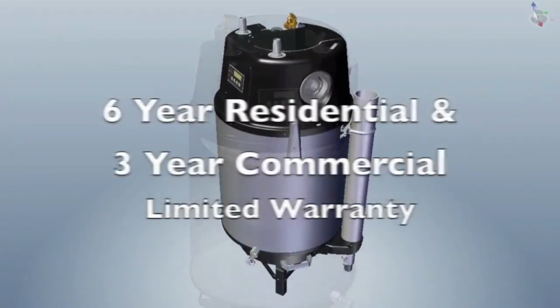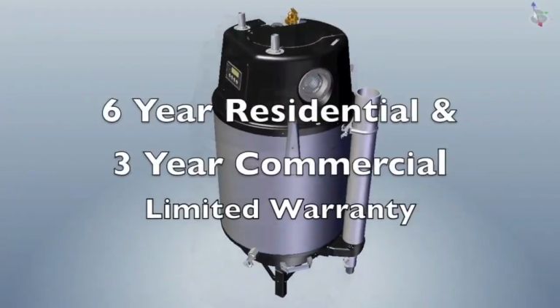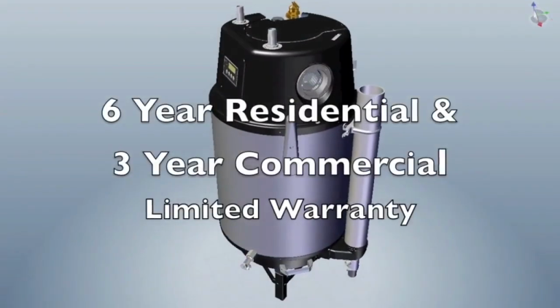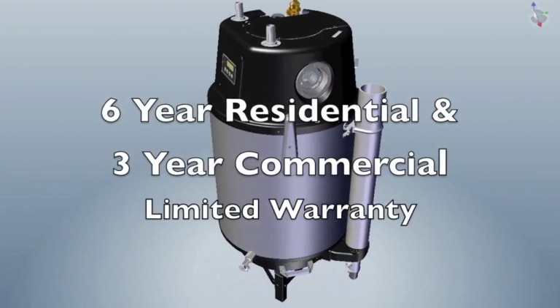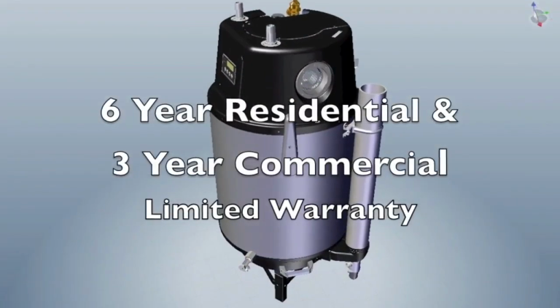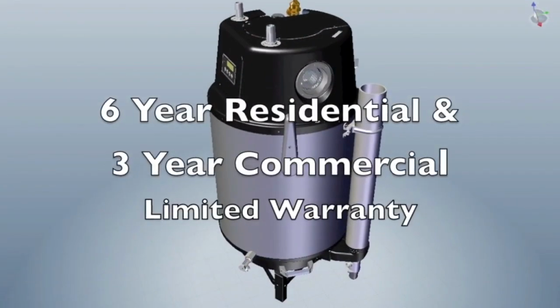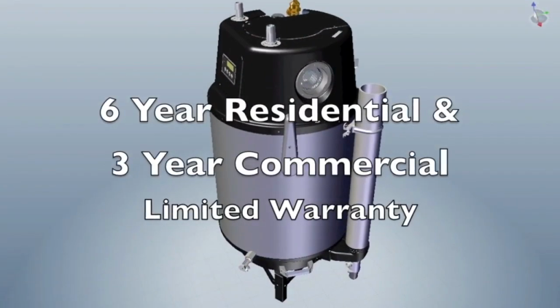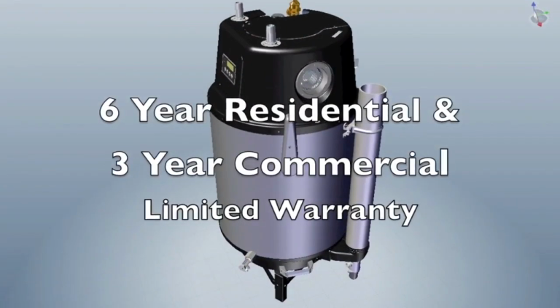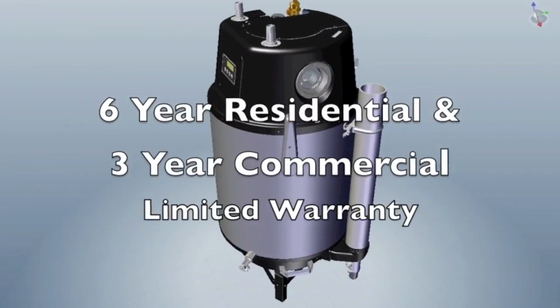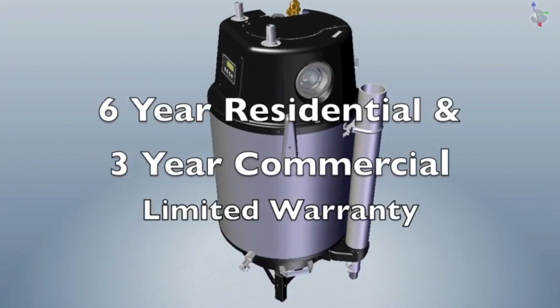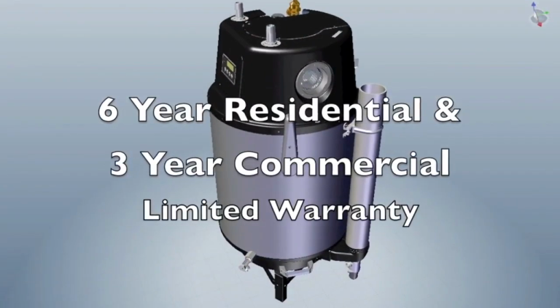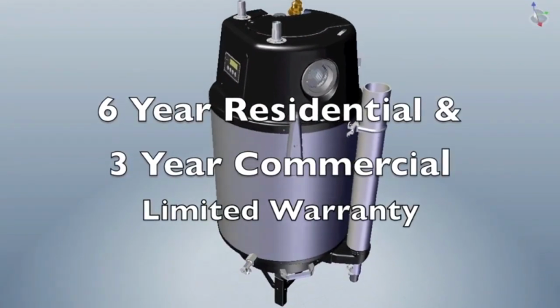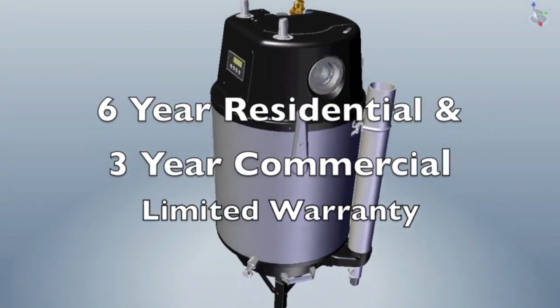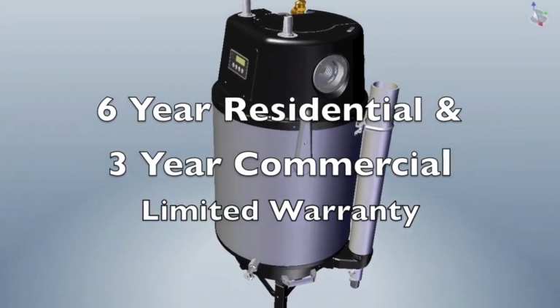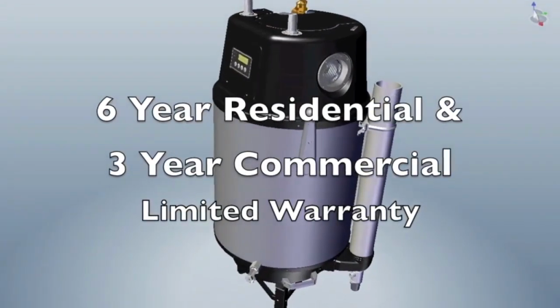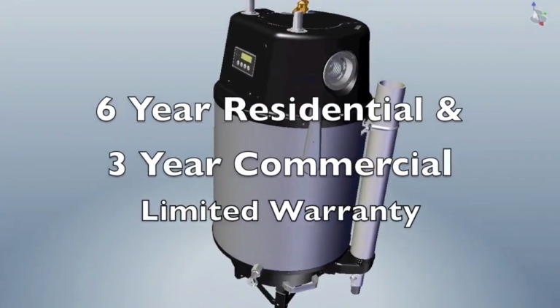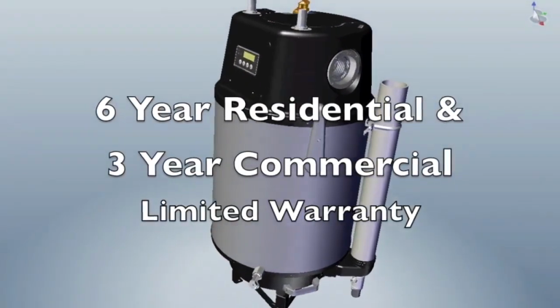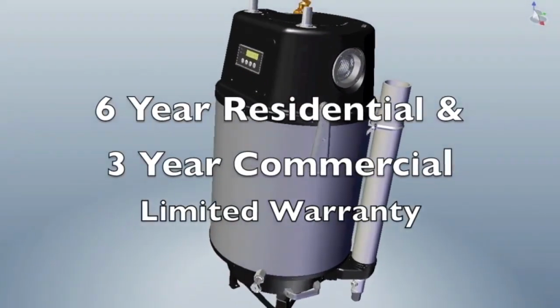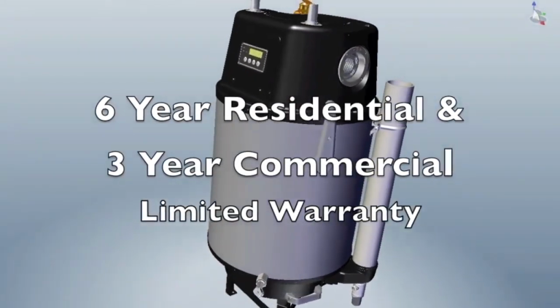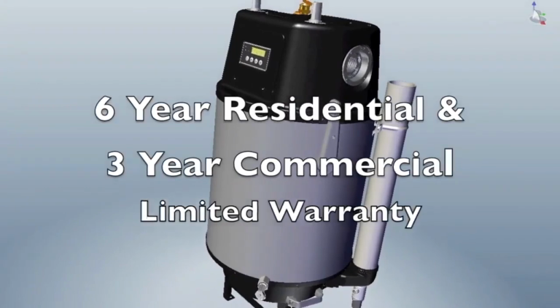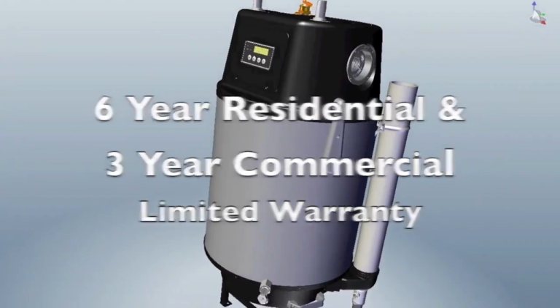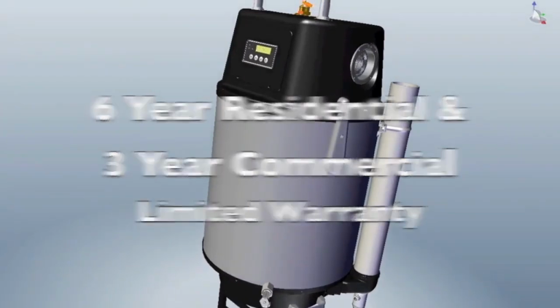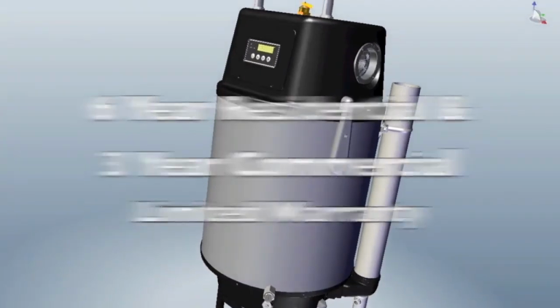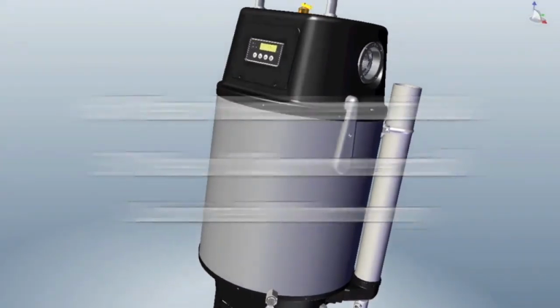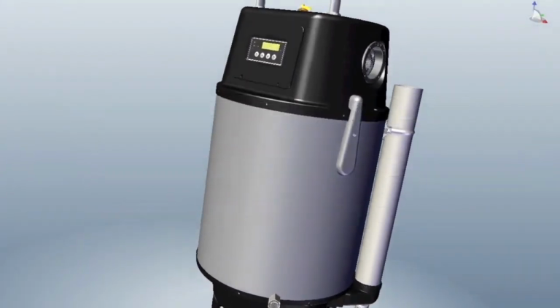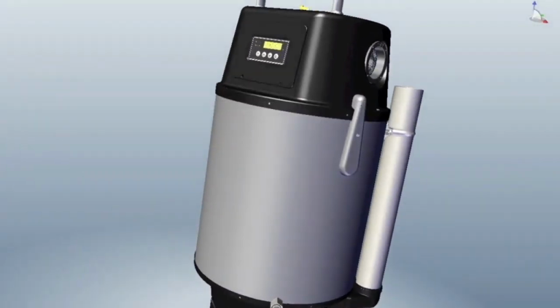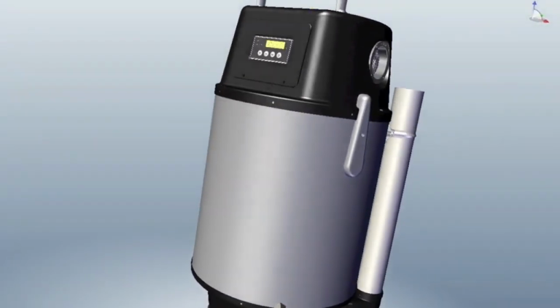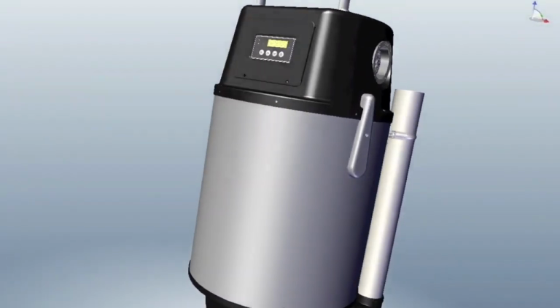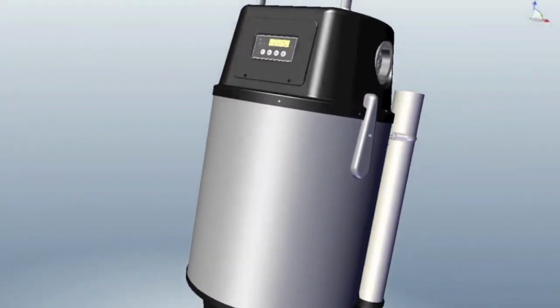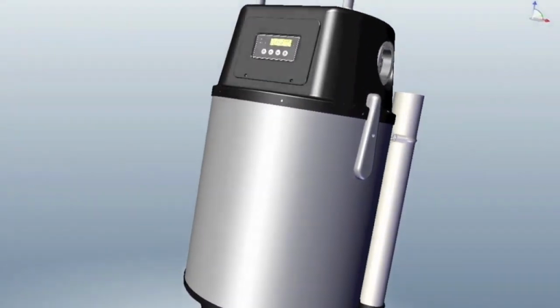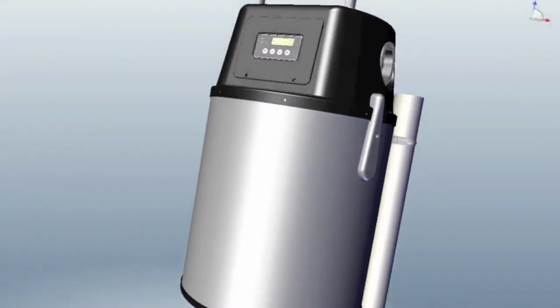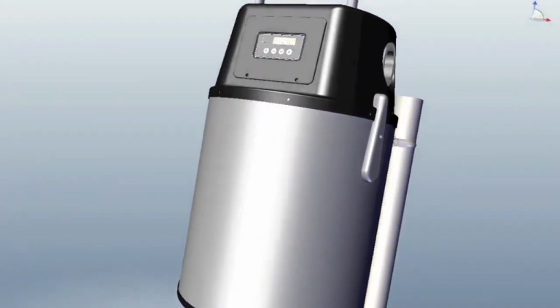All models have a six year residential, three year commercial heat exchanger tank warranty with a limited one year parts warranty.